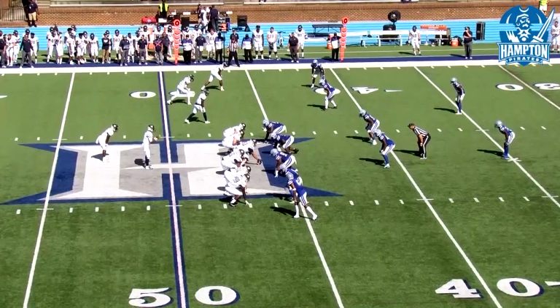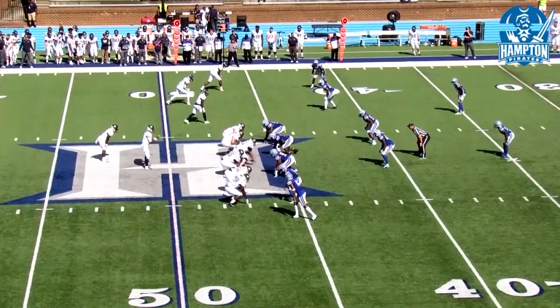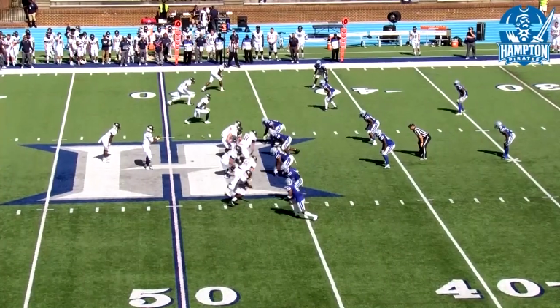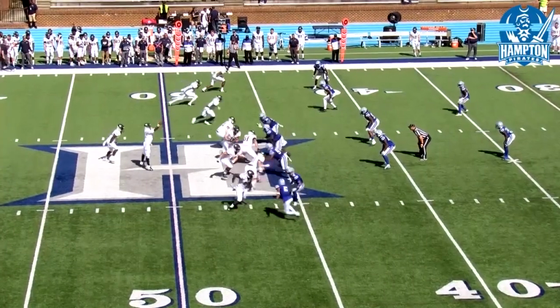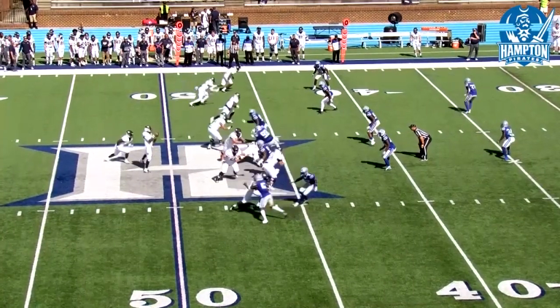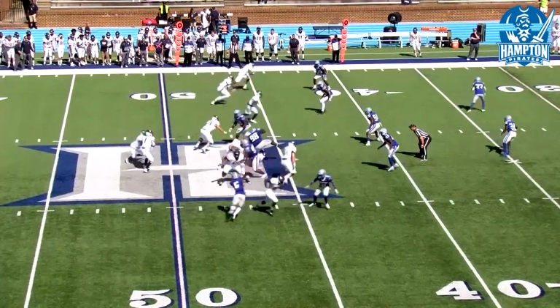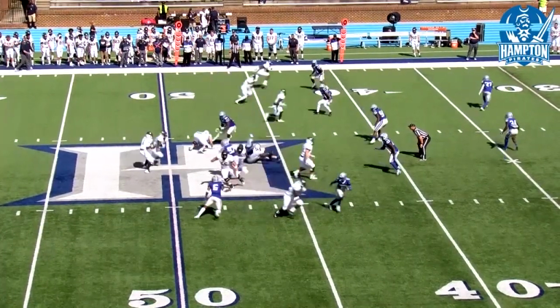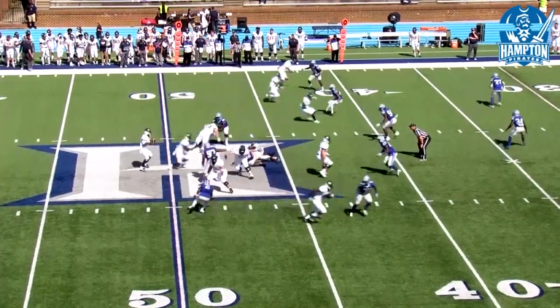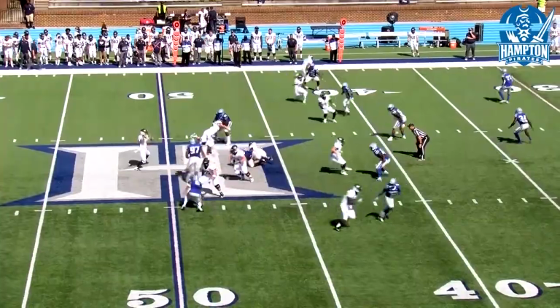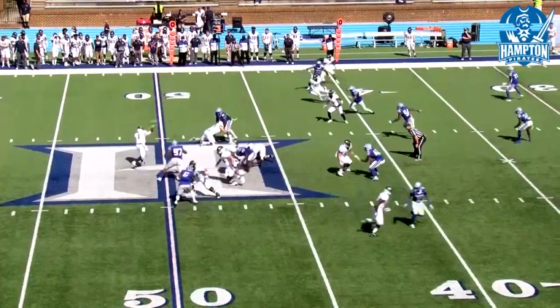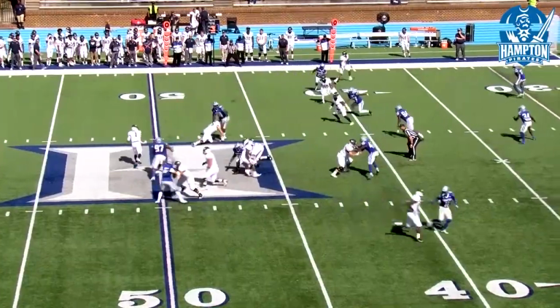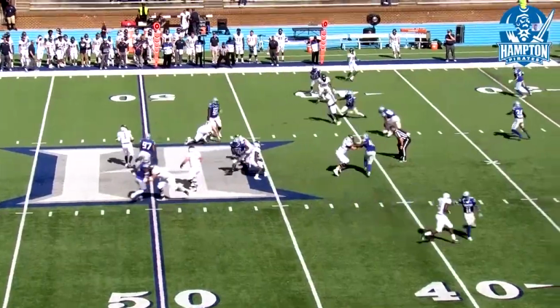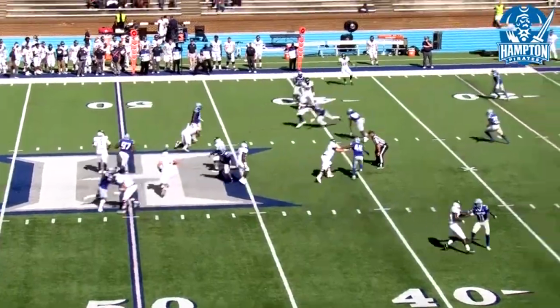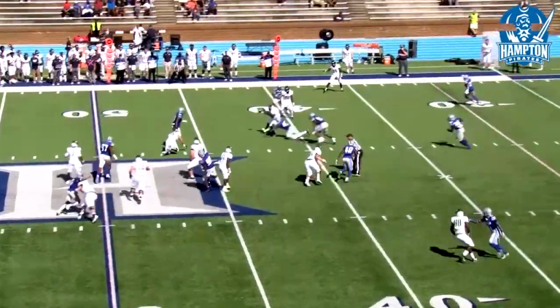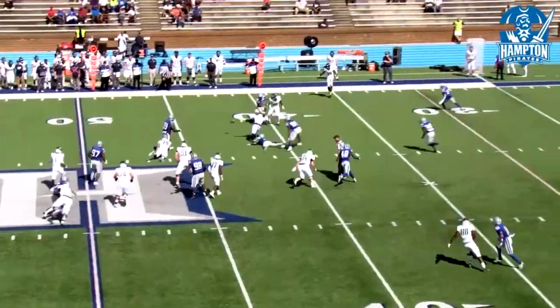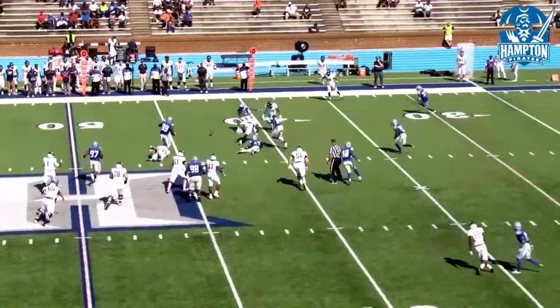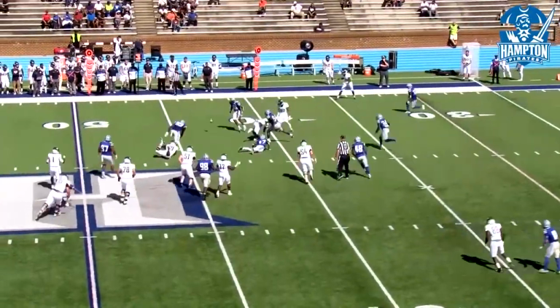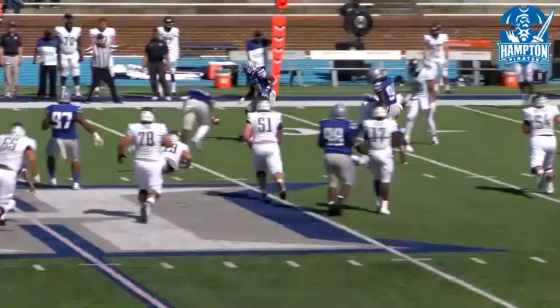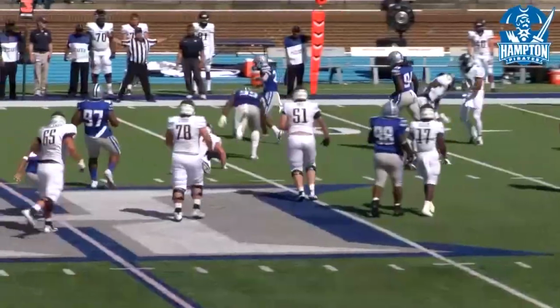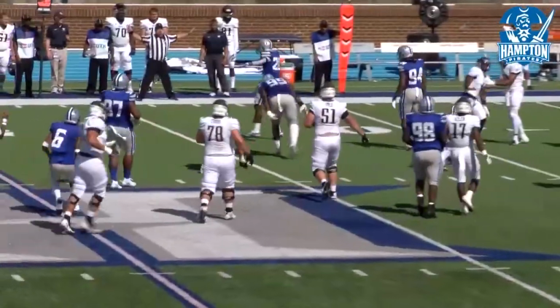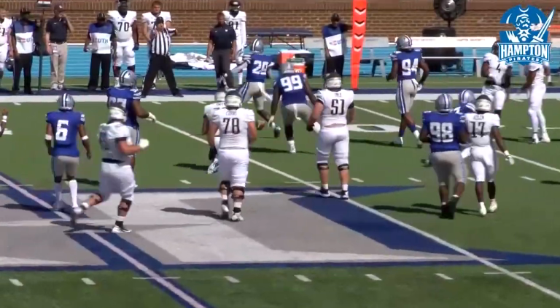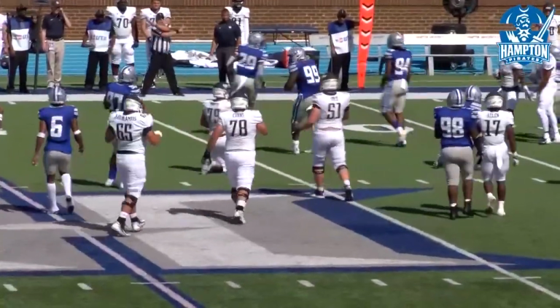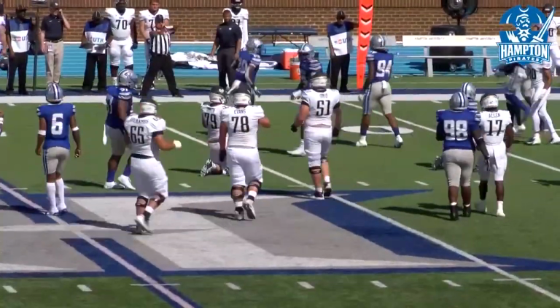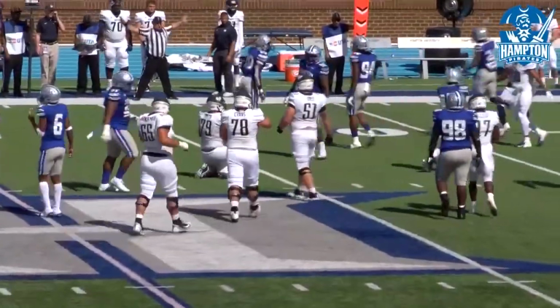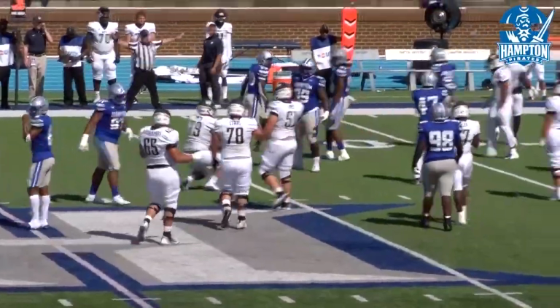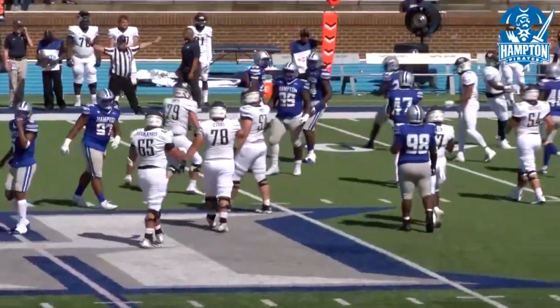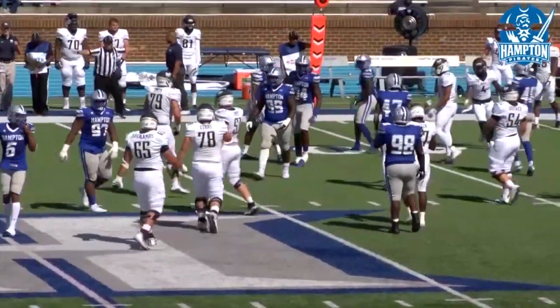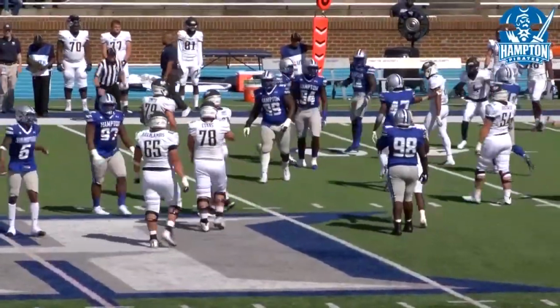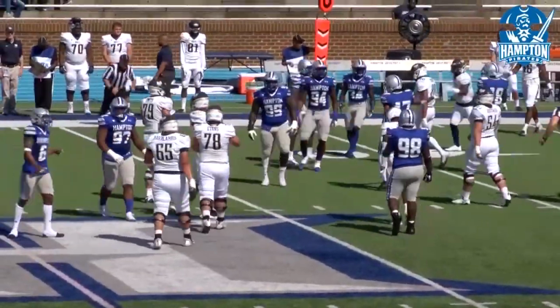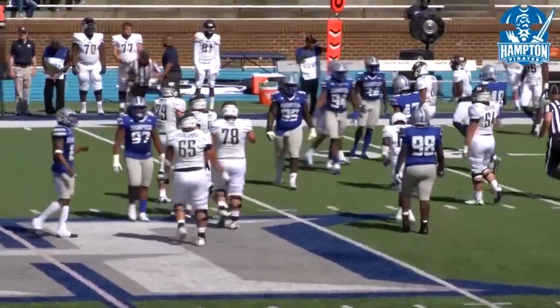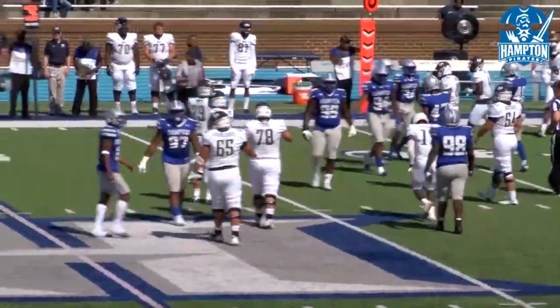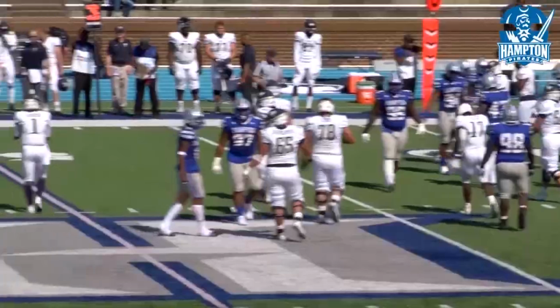Bunch of receivers at the top. Play action, goes to the receiver, pass incomplete. The Pirate defense able to get a stop.